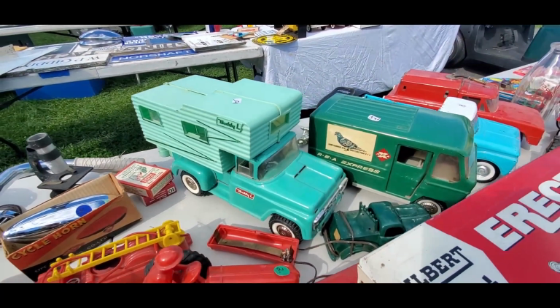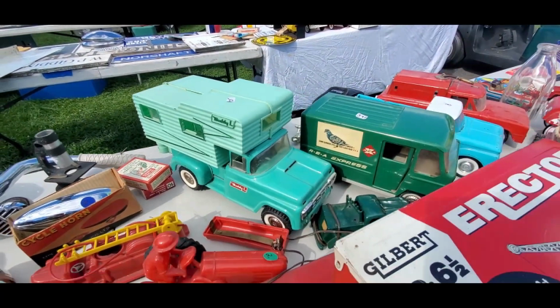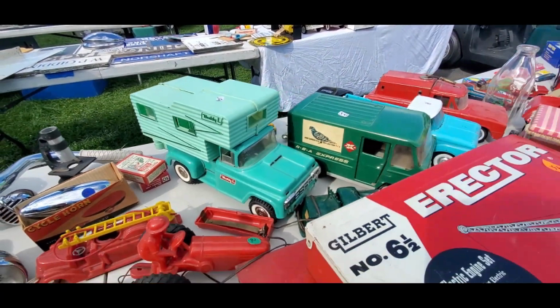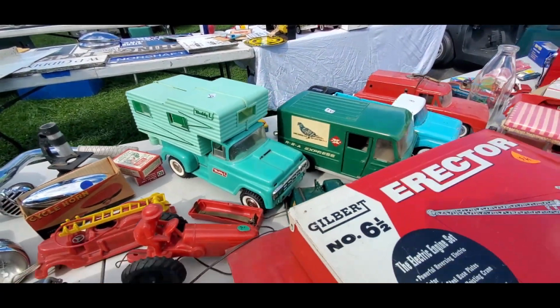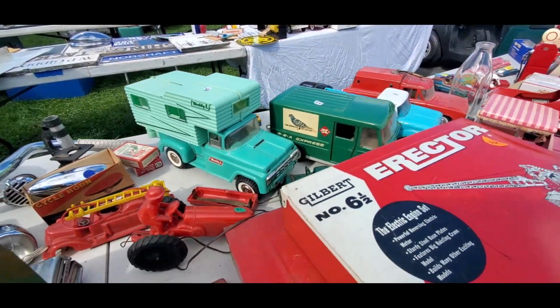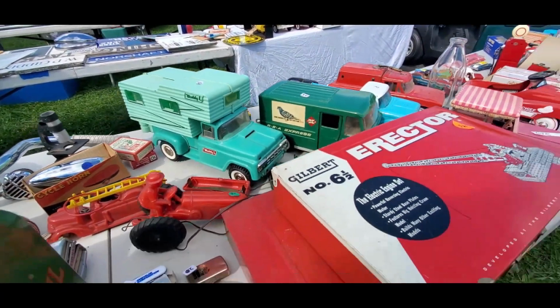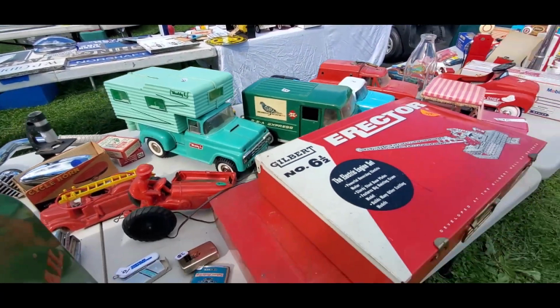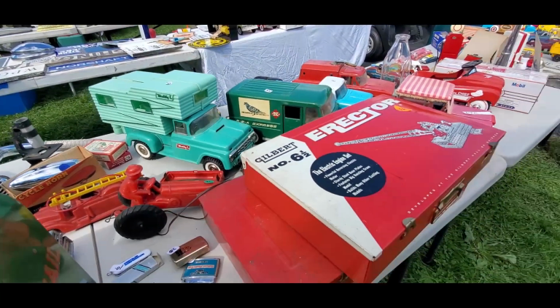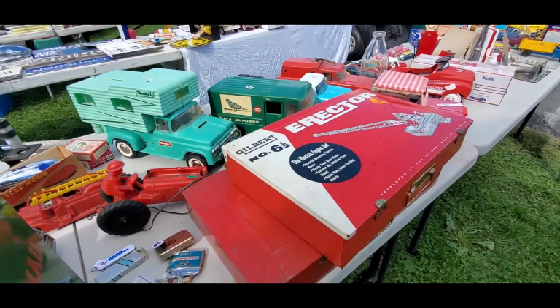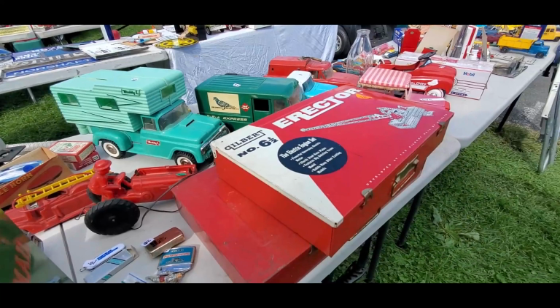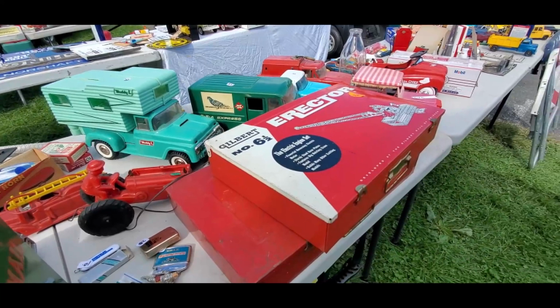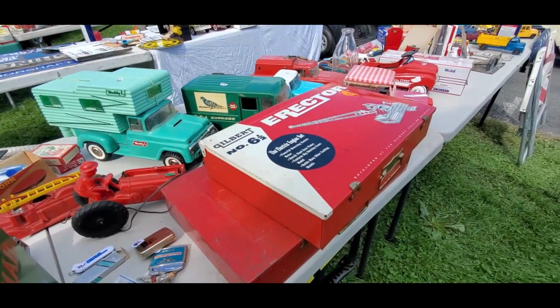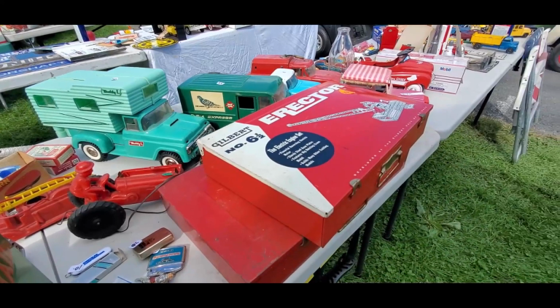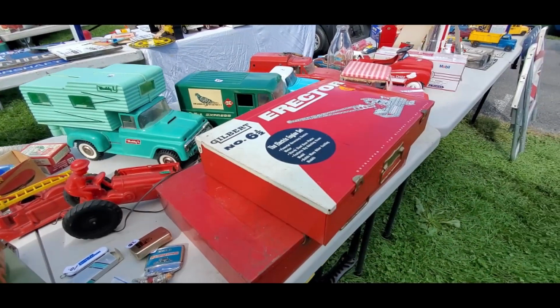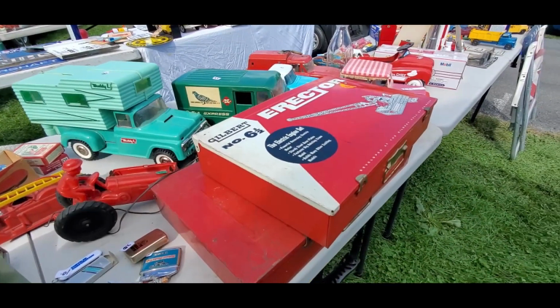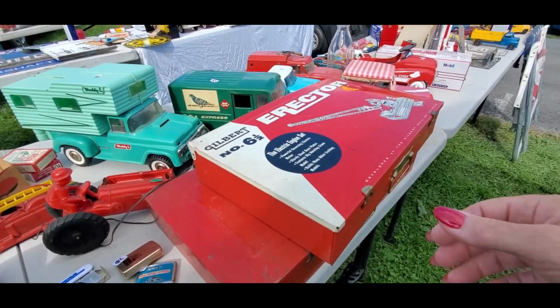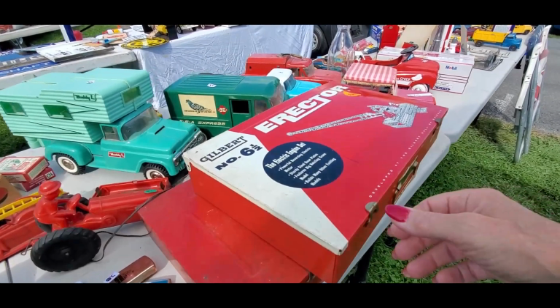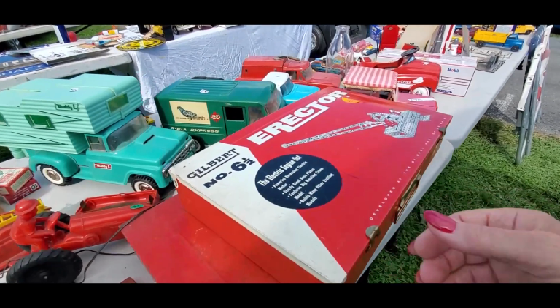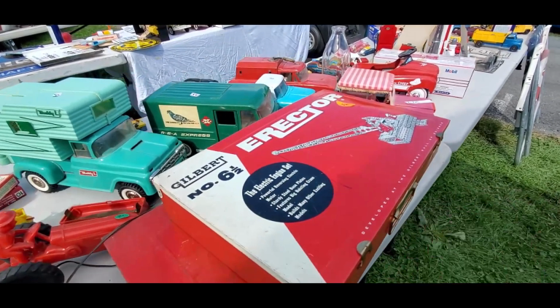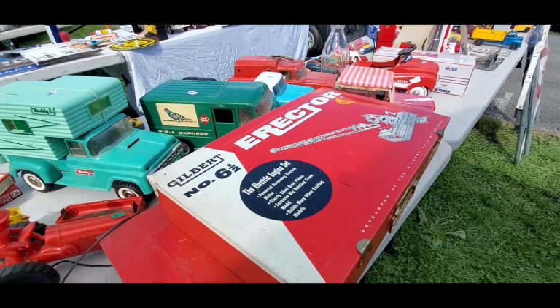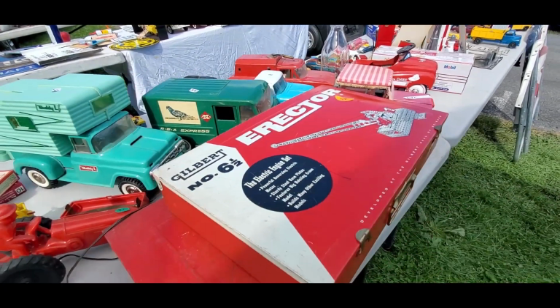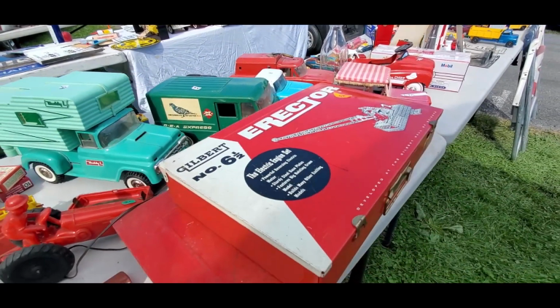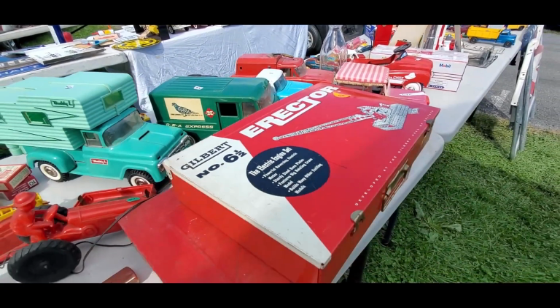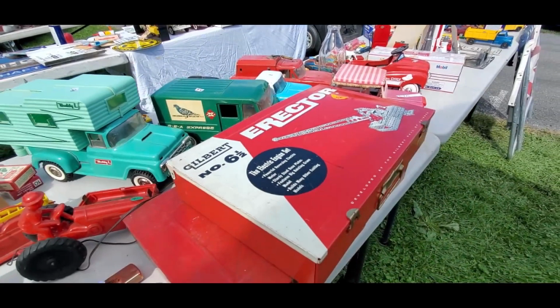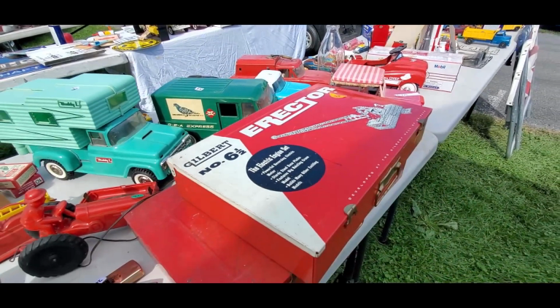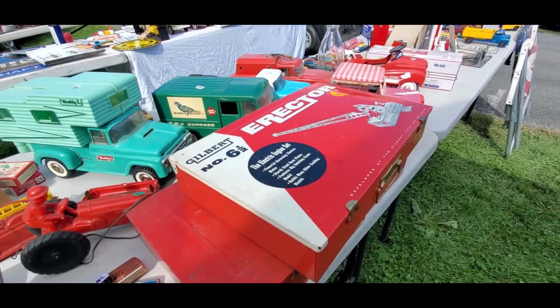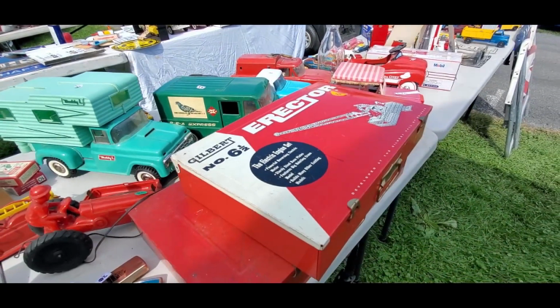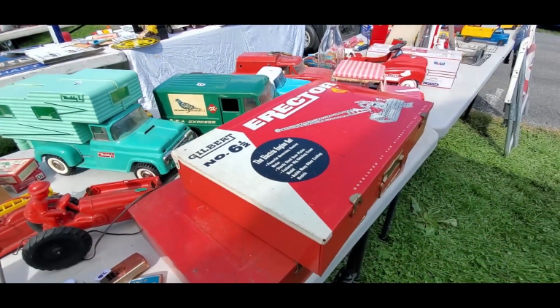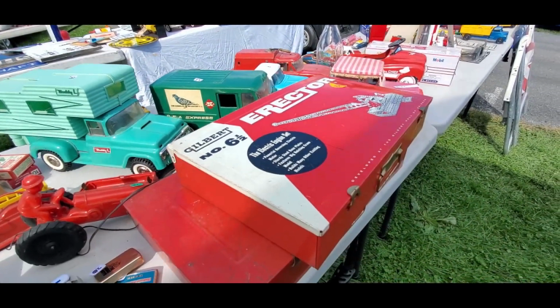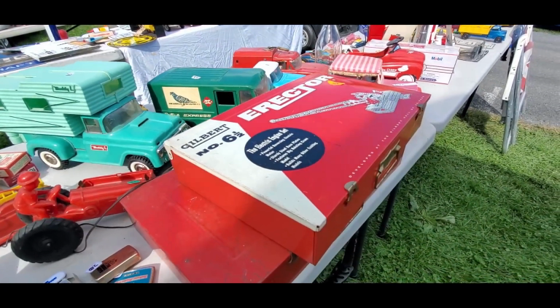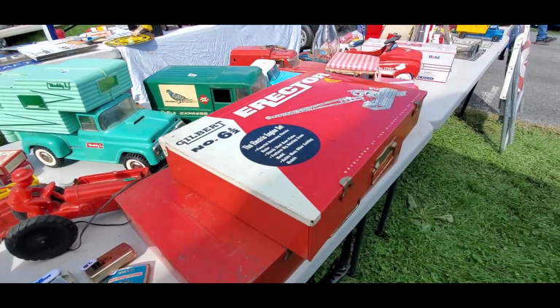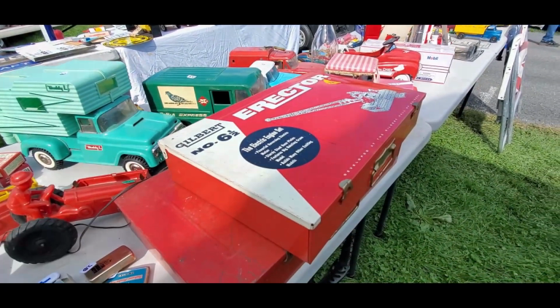And of course we've got Erector sets. We always love Erector sets. $45 on that.